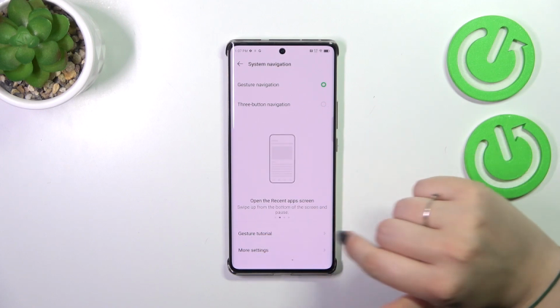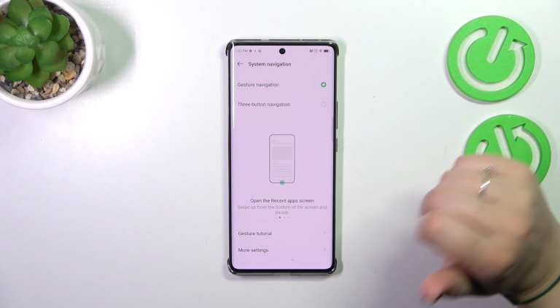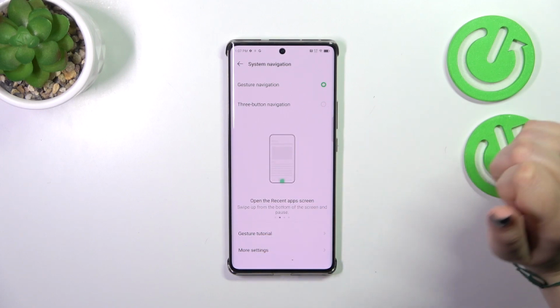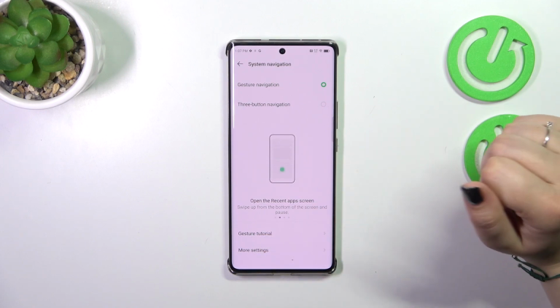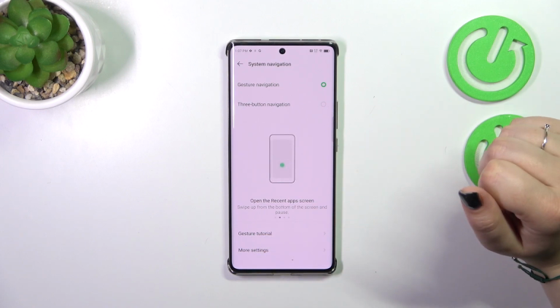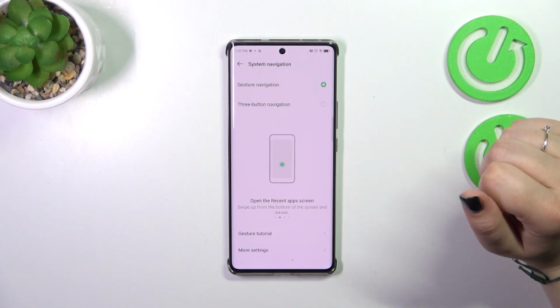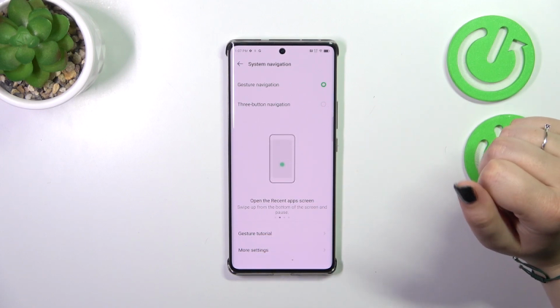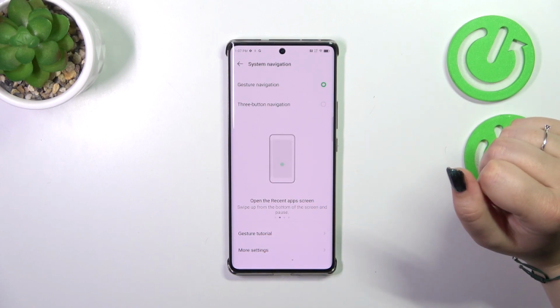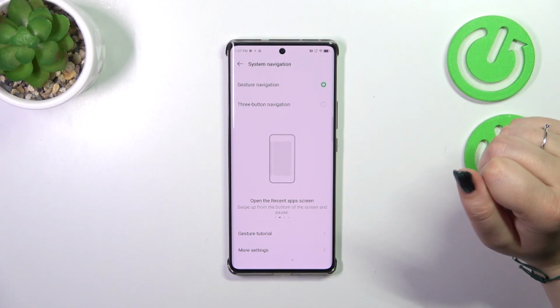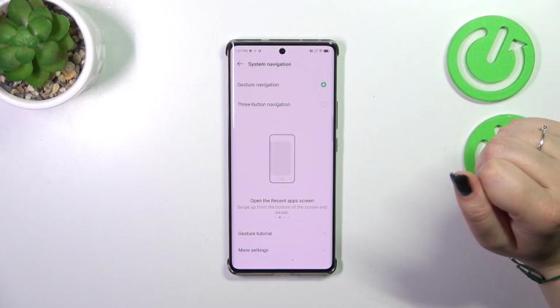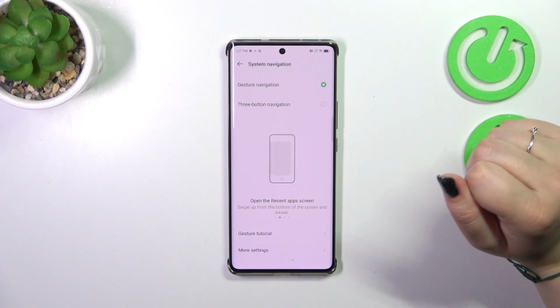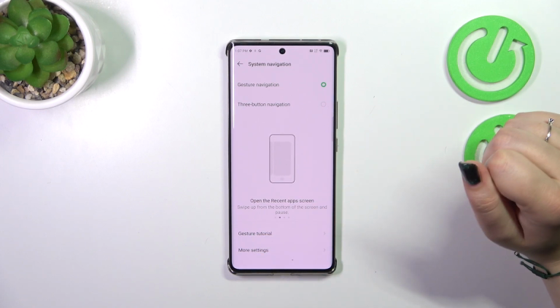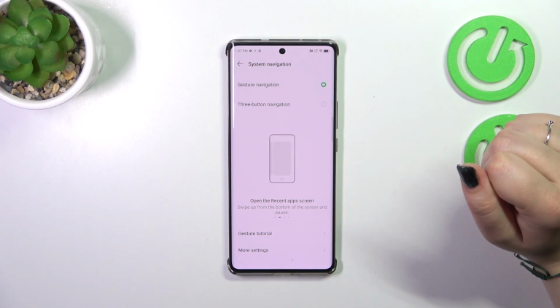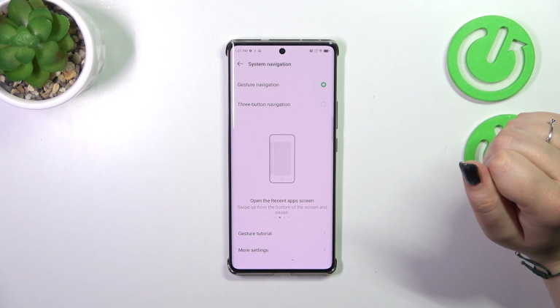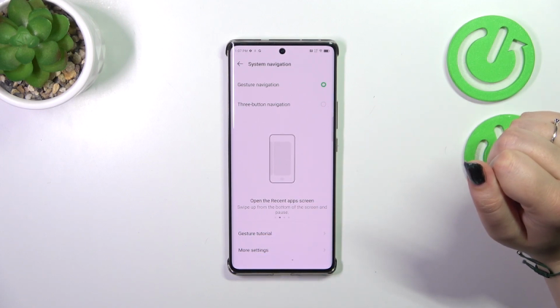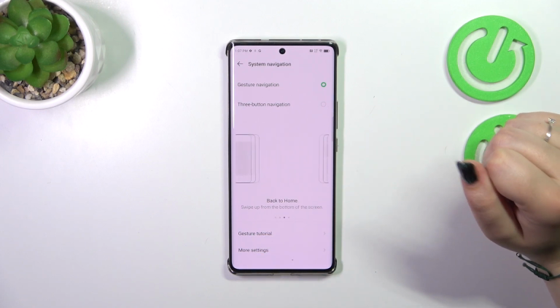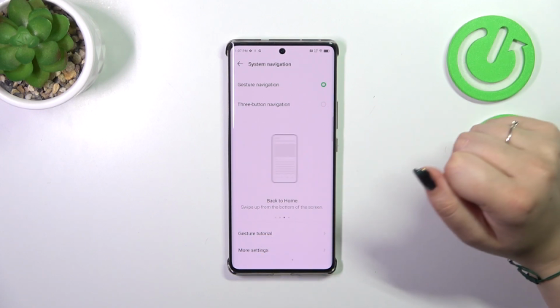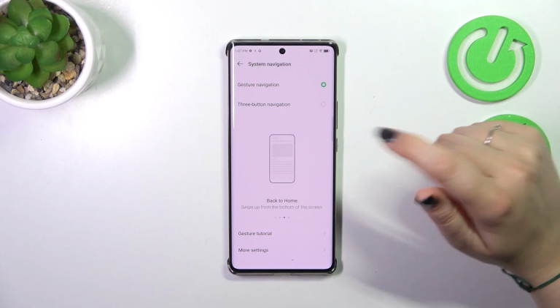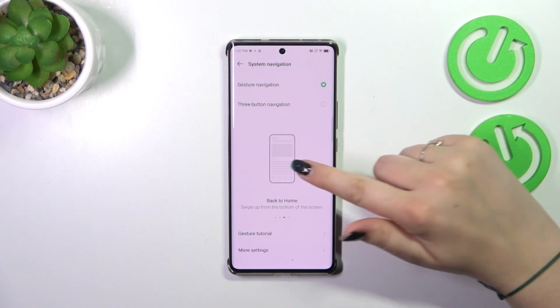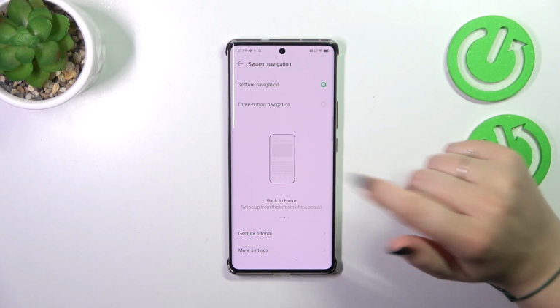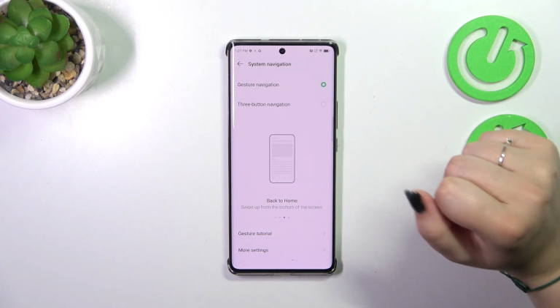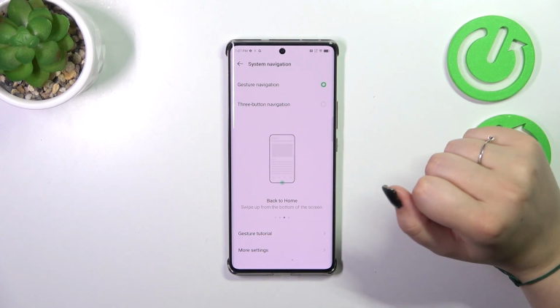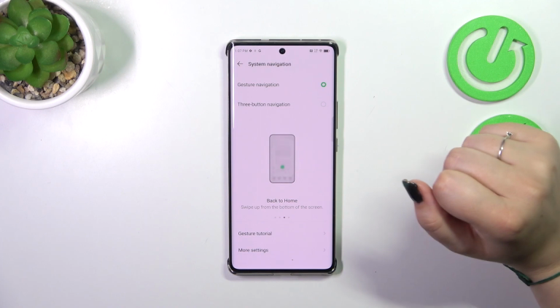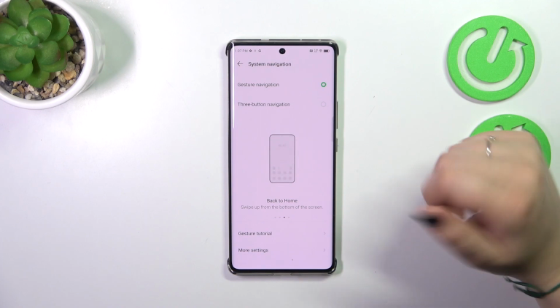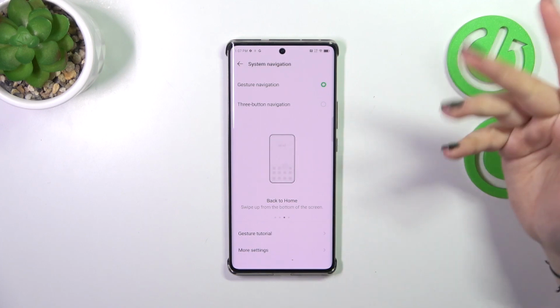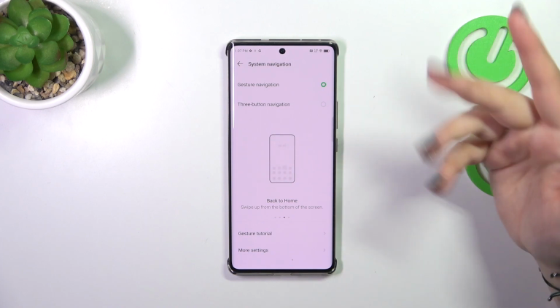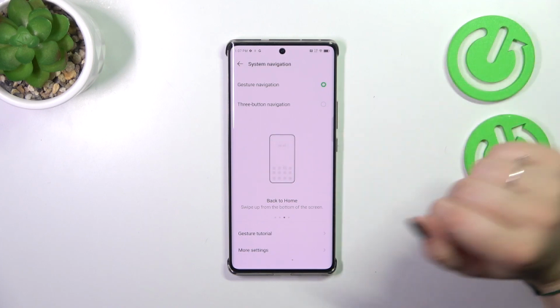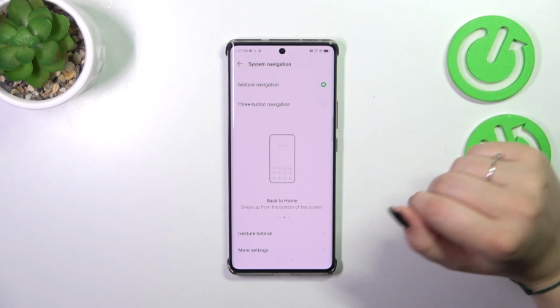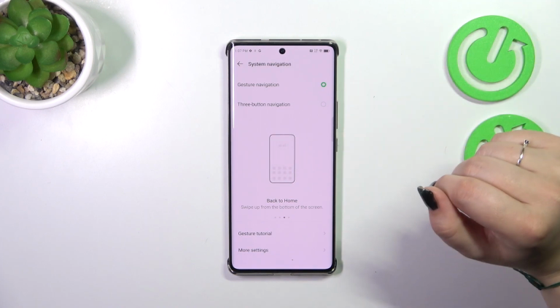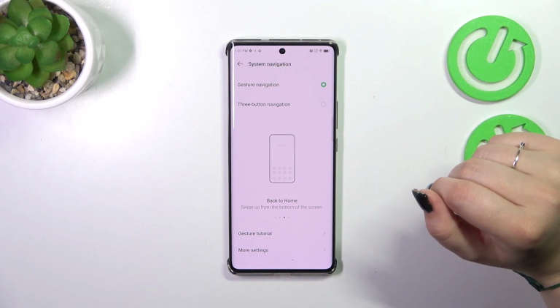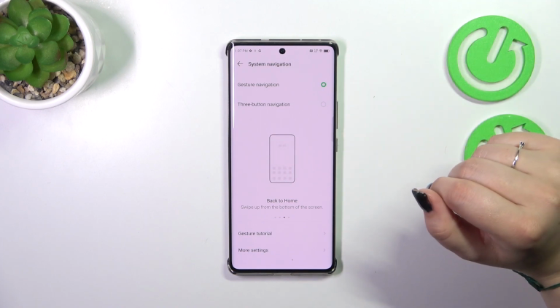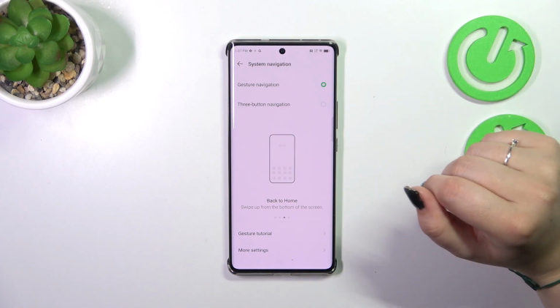Here you've got the gesture tutorial. You can of course go through it, see the animations, and learn how the gestures work.